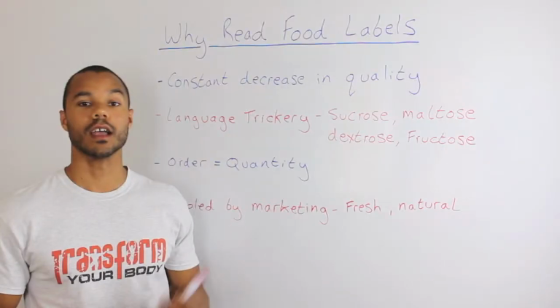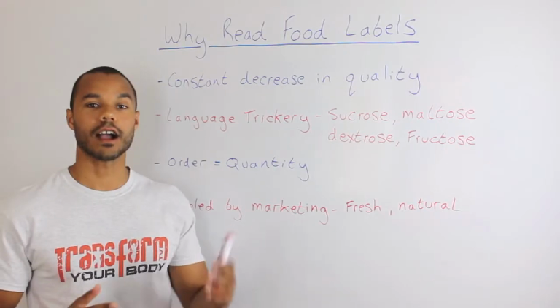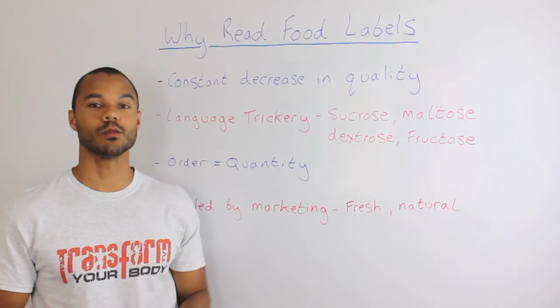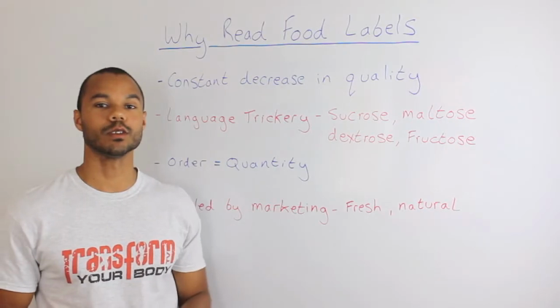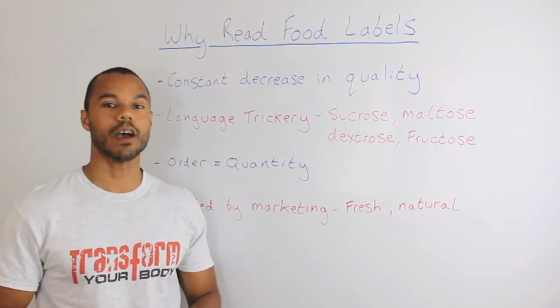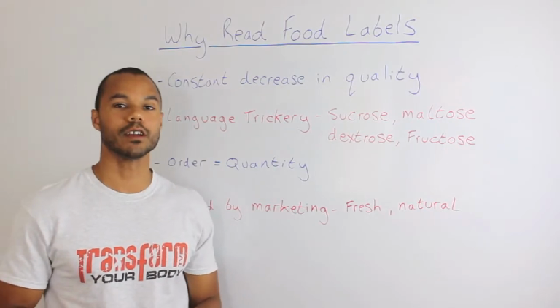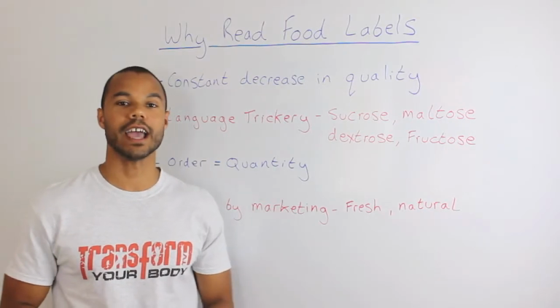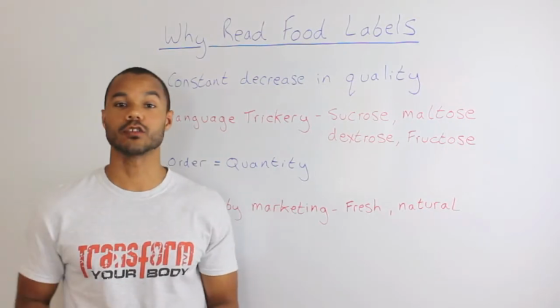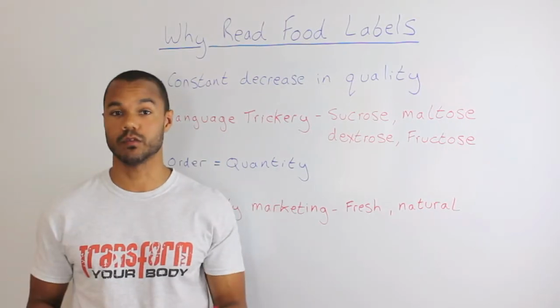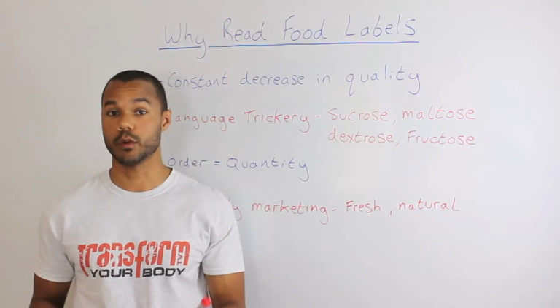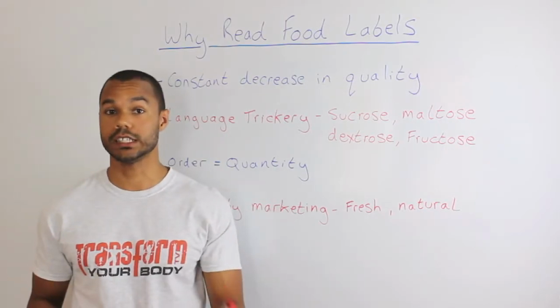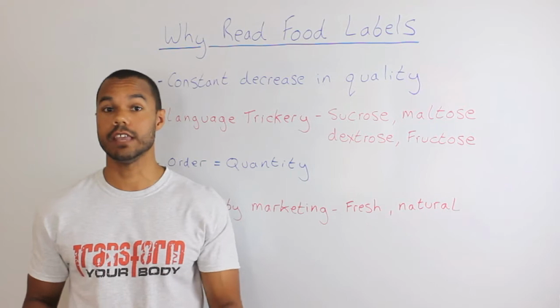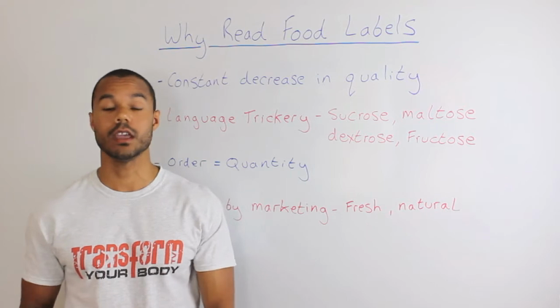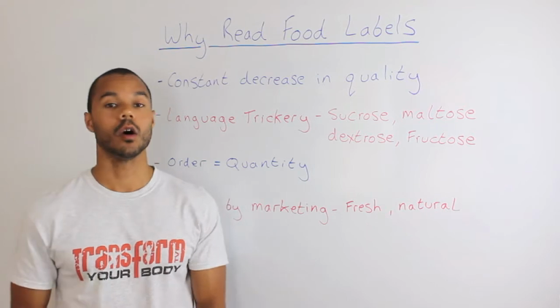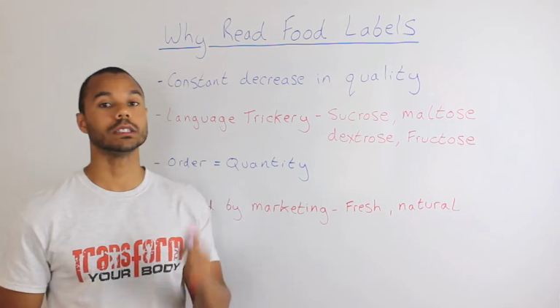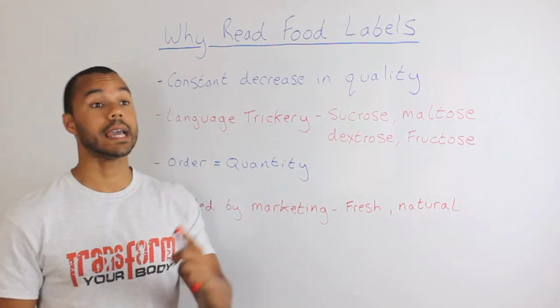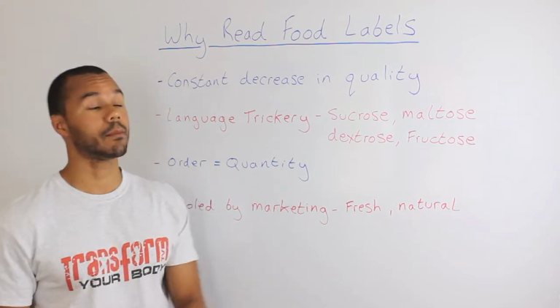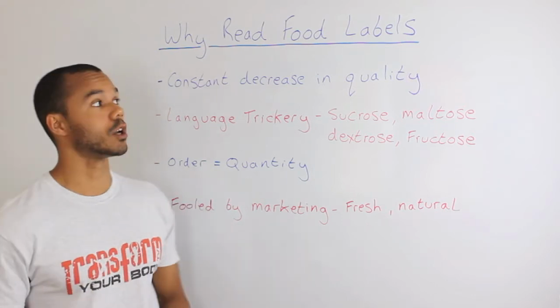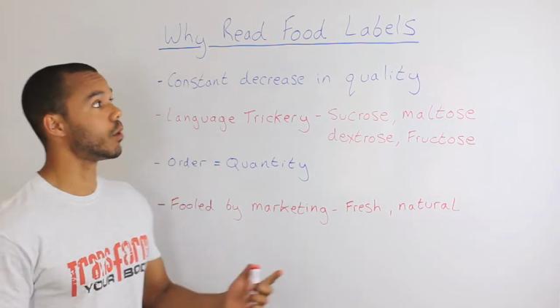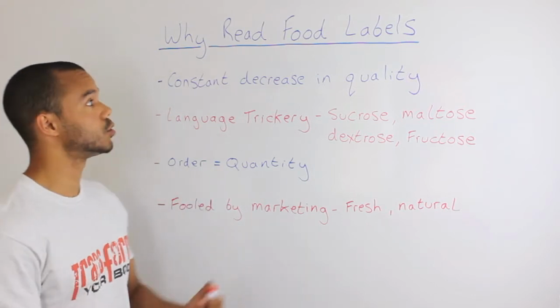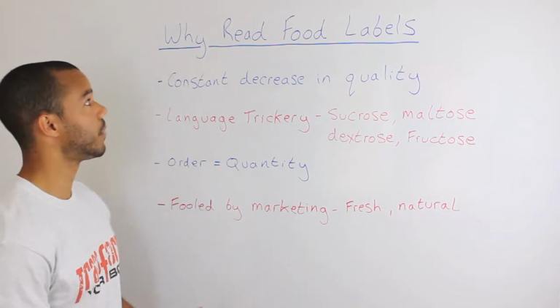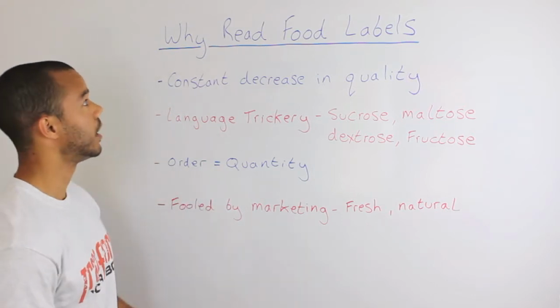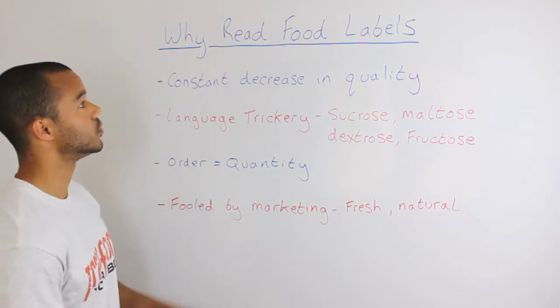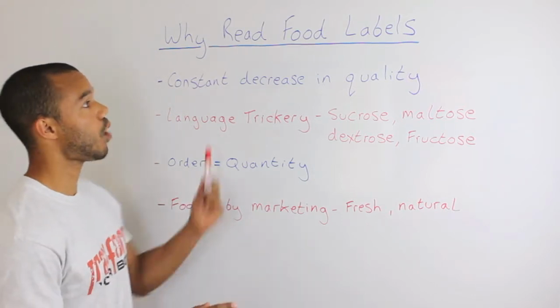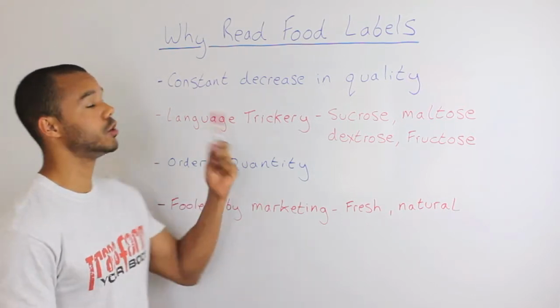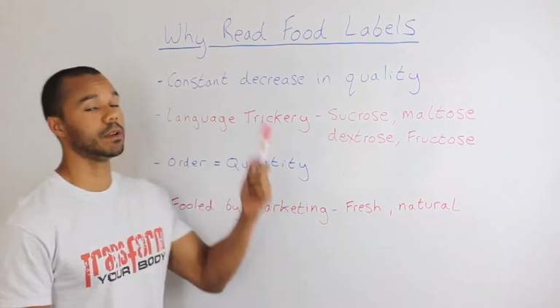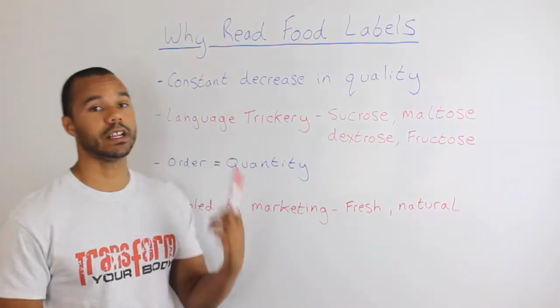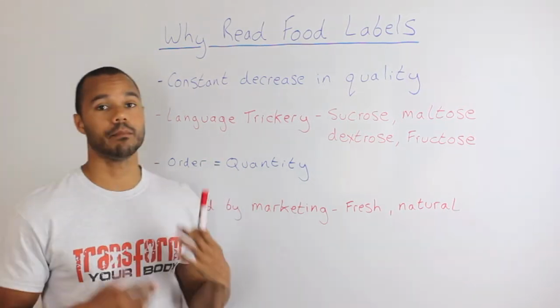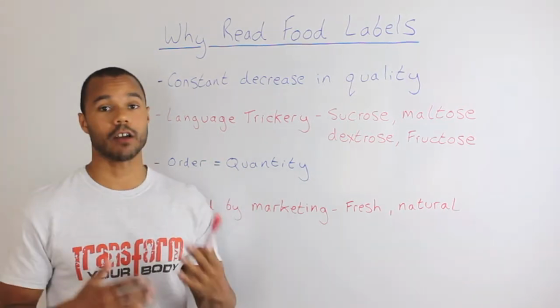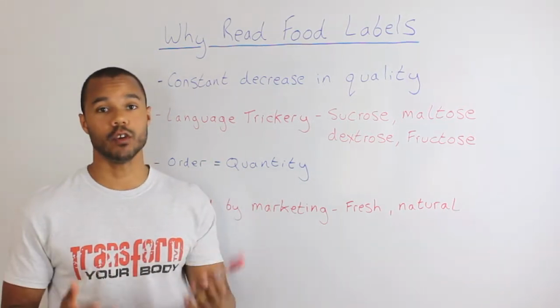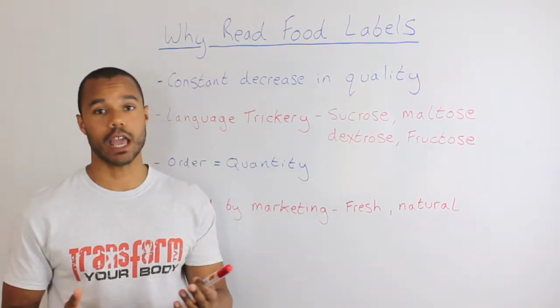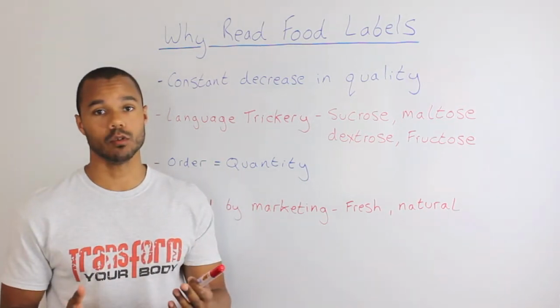Hi guys and welcome to another episode here at Transform Your Body TV. On today's episode, what we're going to talk about is why you should be reading the back of food labels.